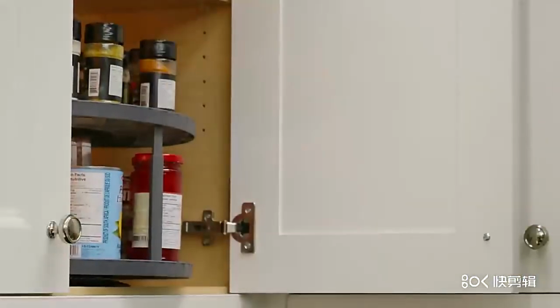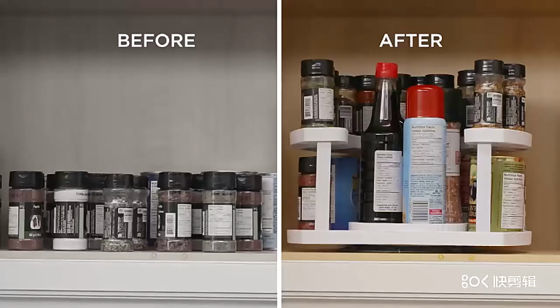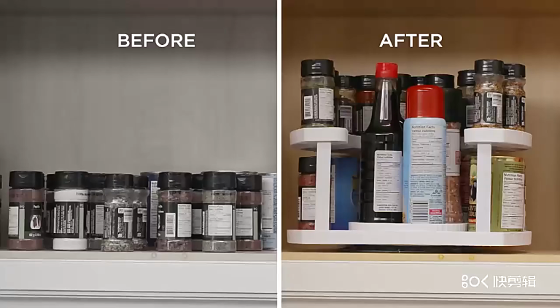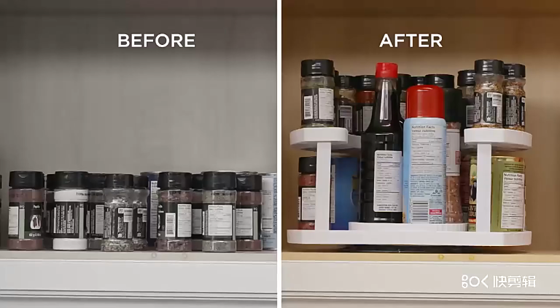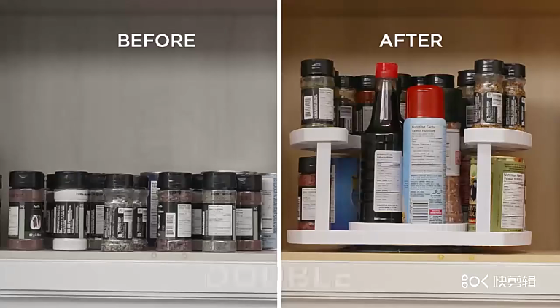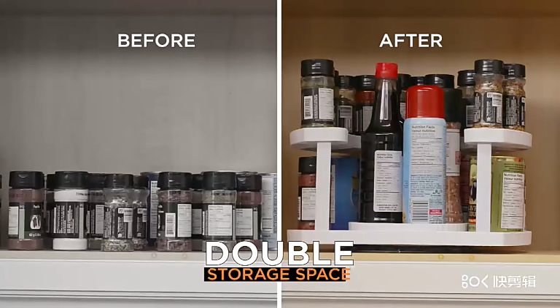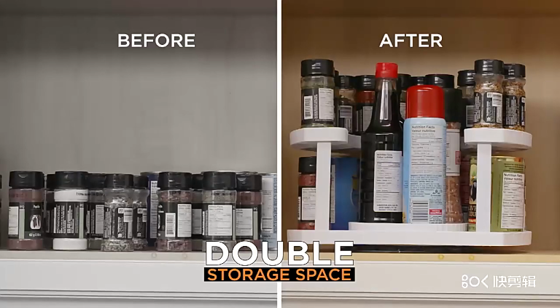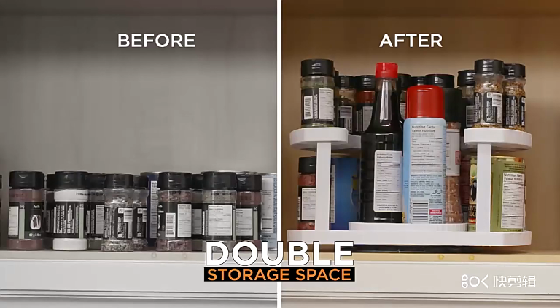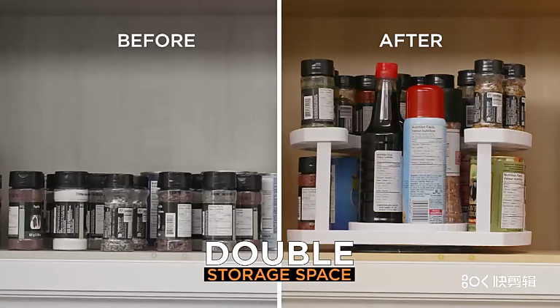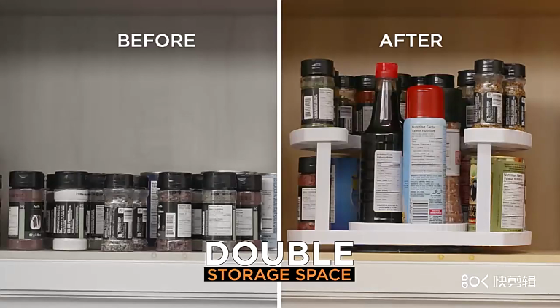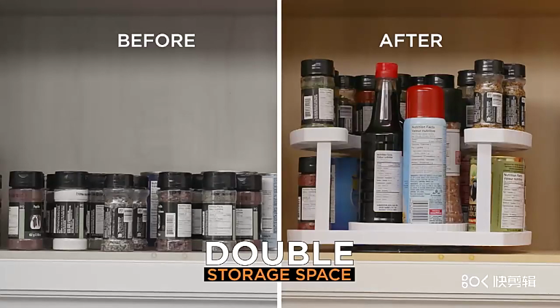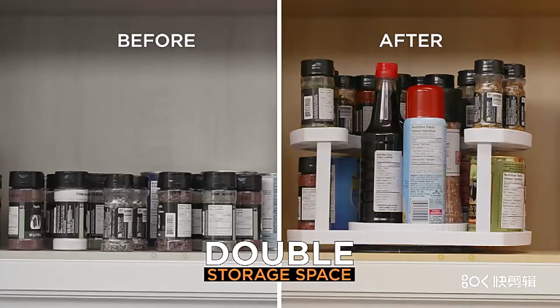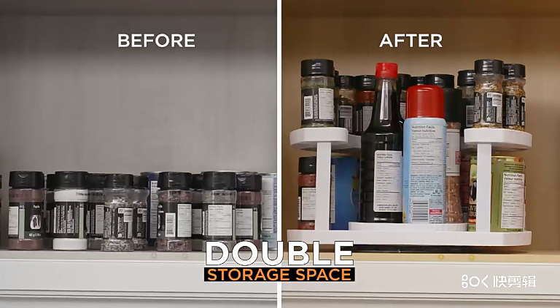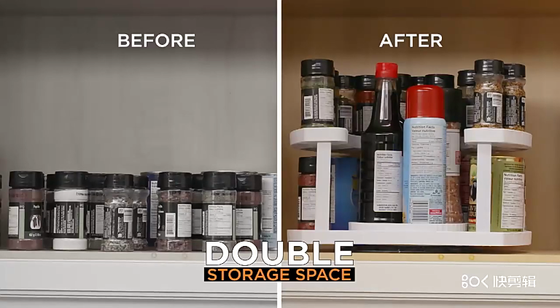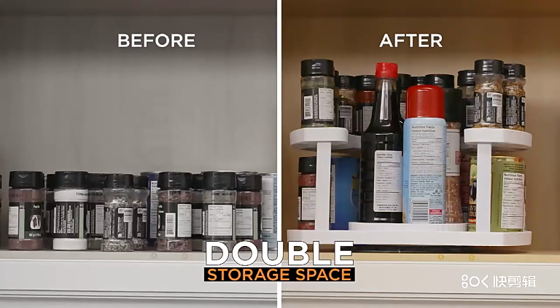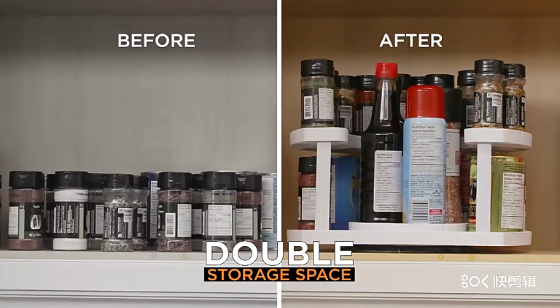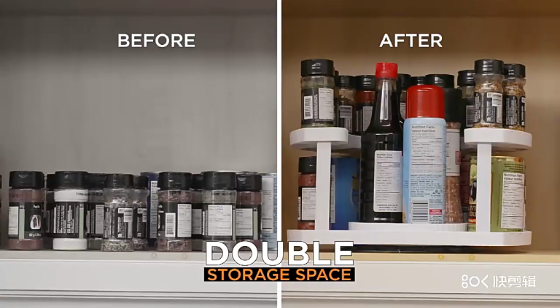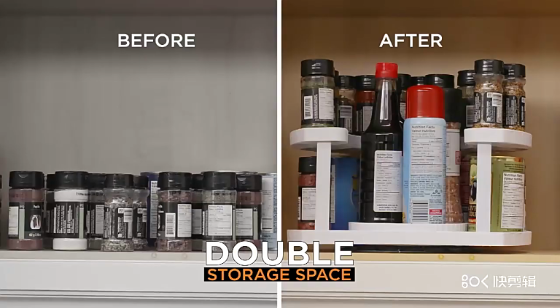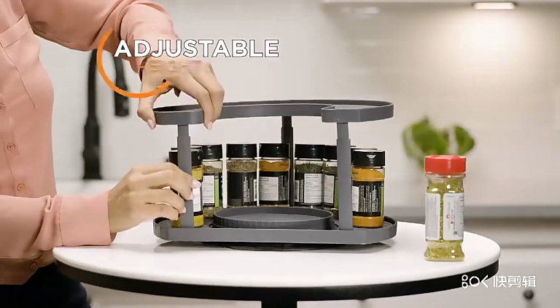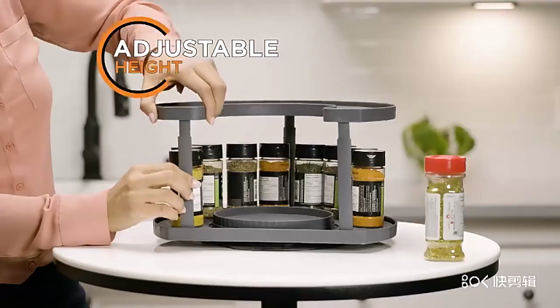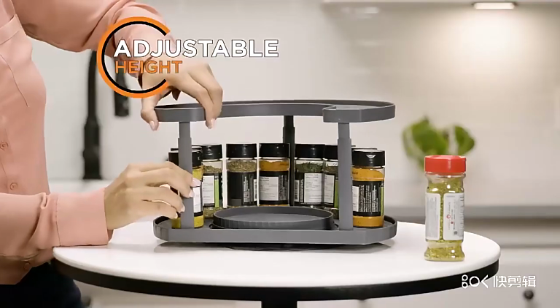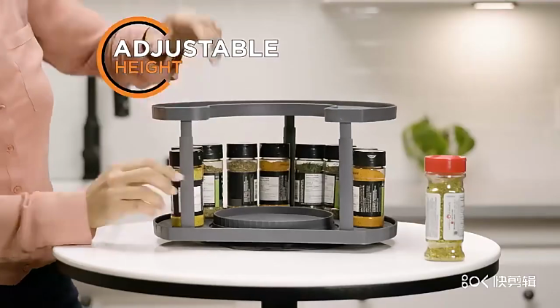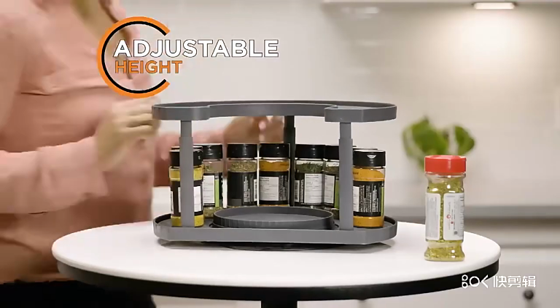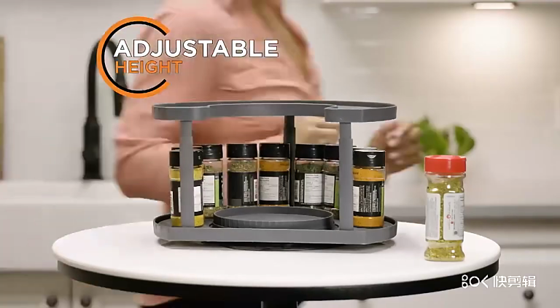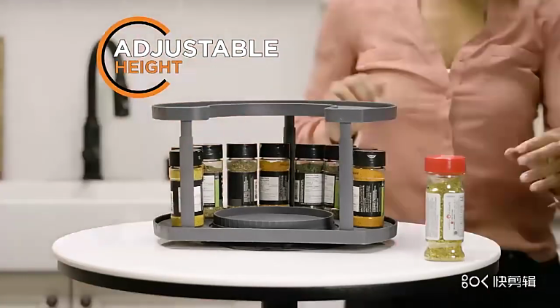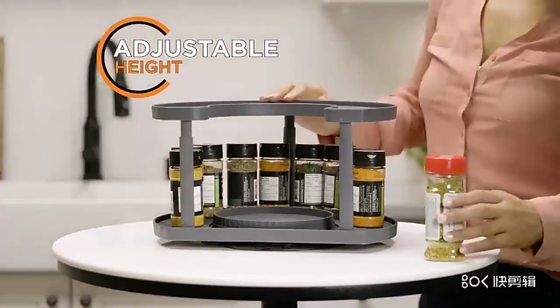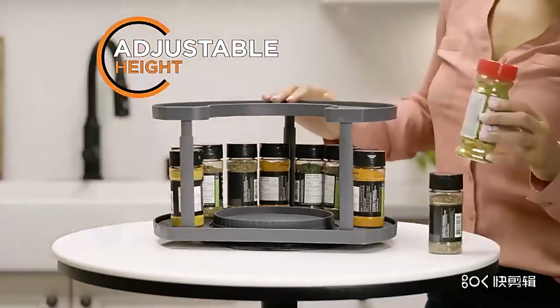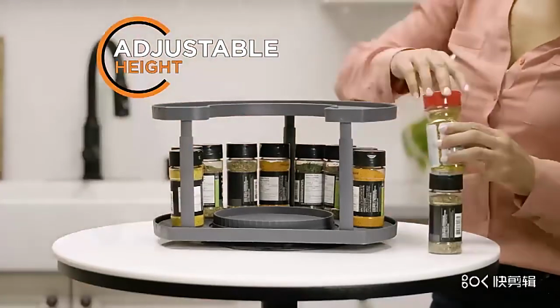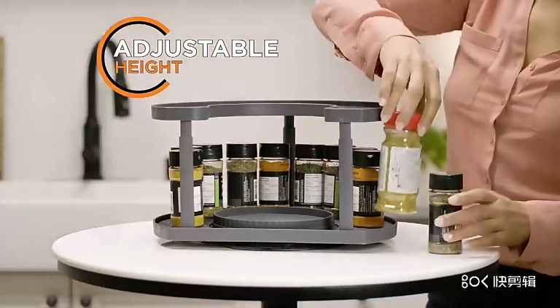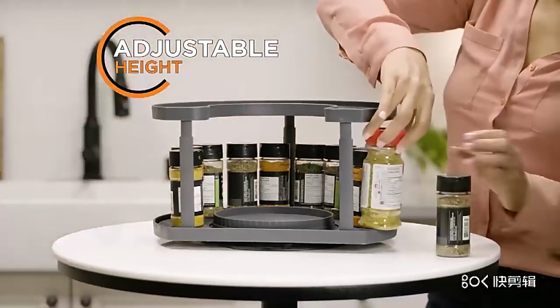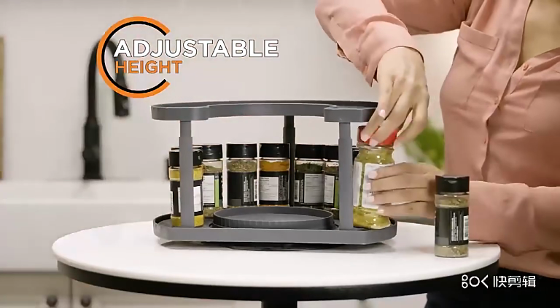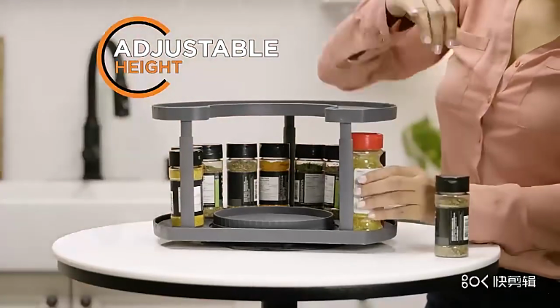With Spice Spinner, you can even double your storage capacity of your cupboard. It's simply amazing. Plus, with its adjustable tiers, you can customize your spice storage perfectly for your space.